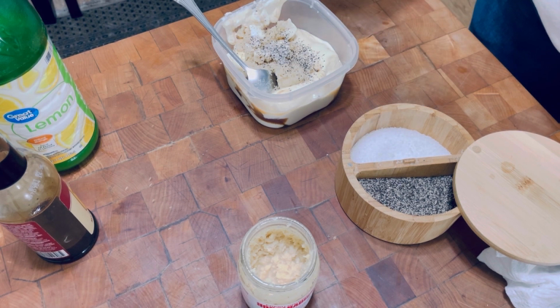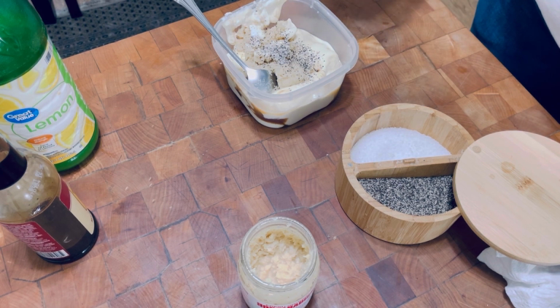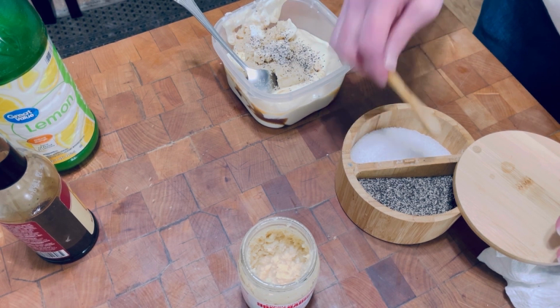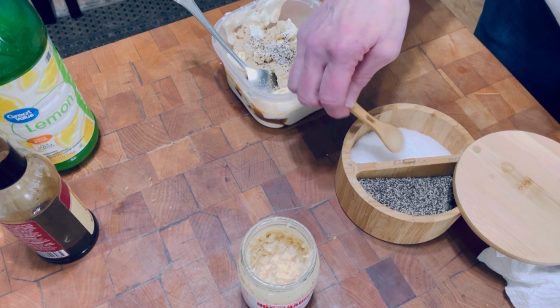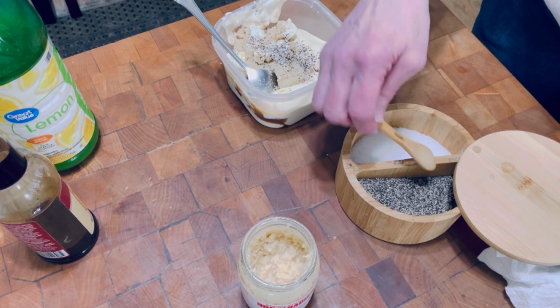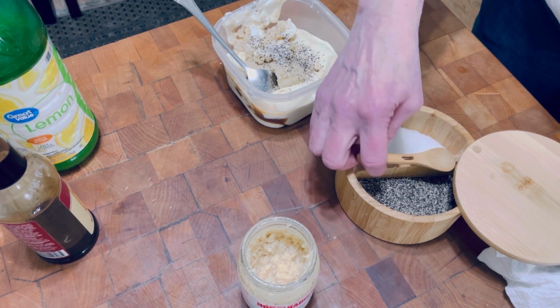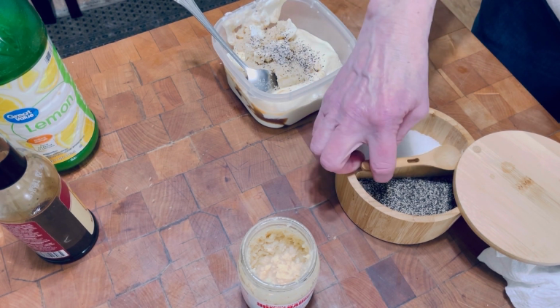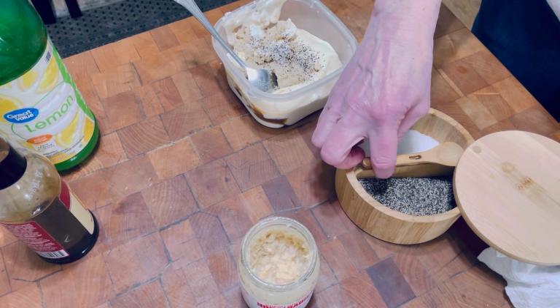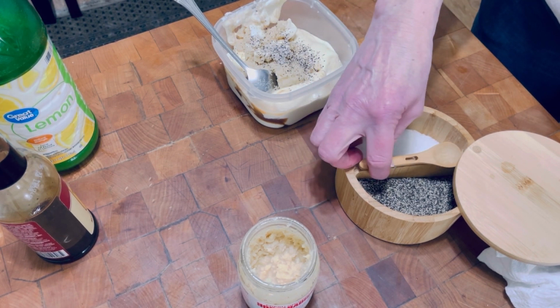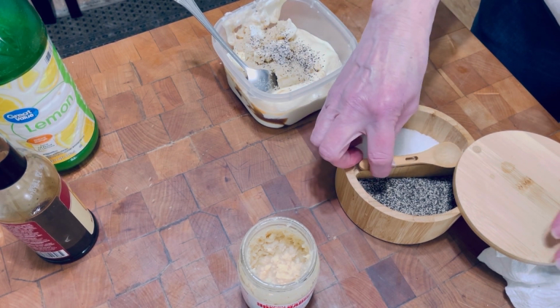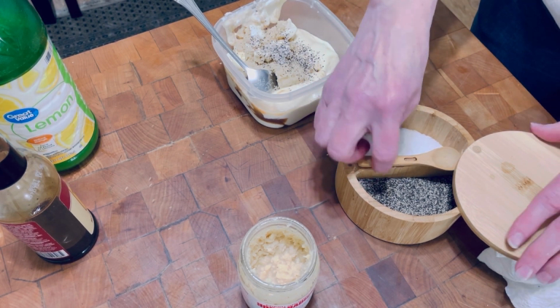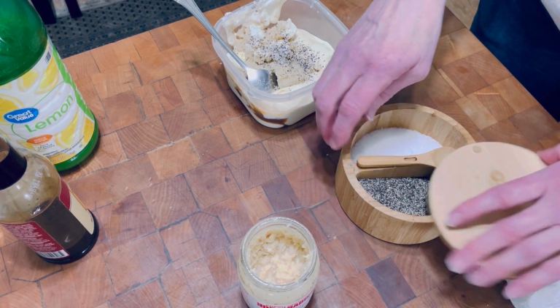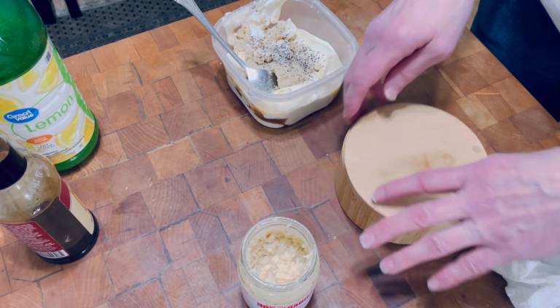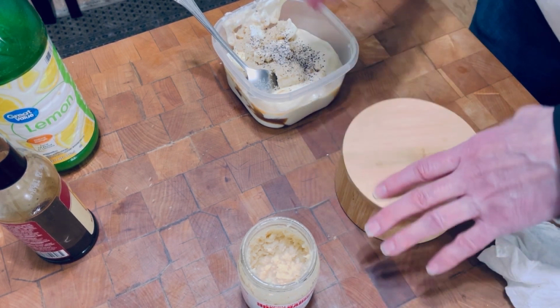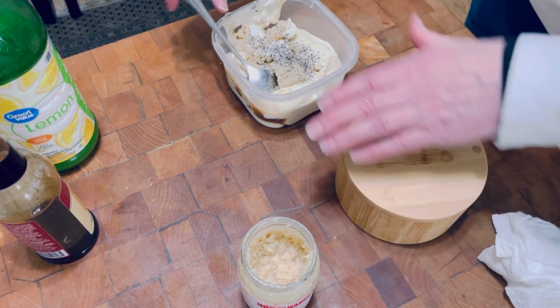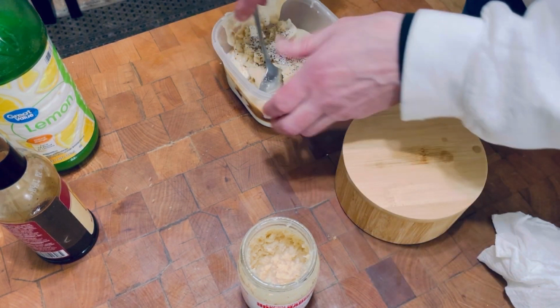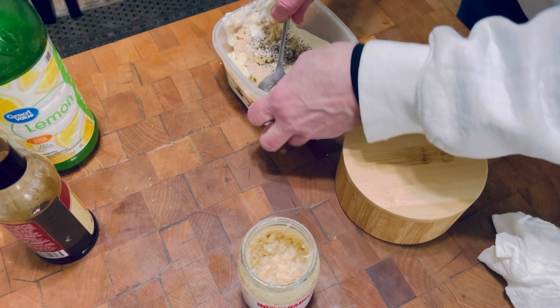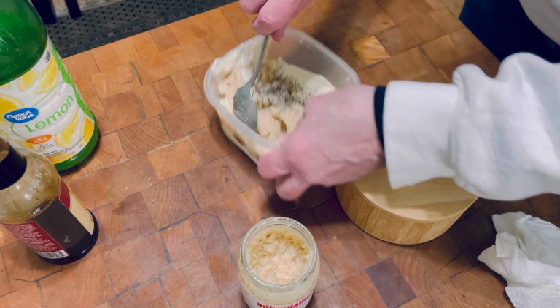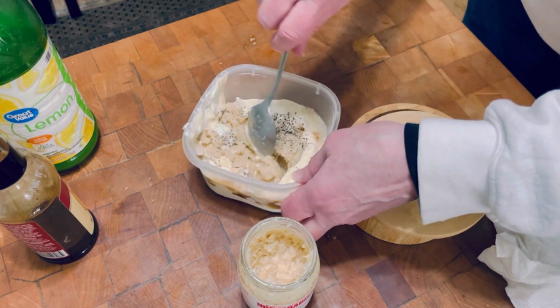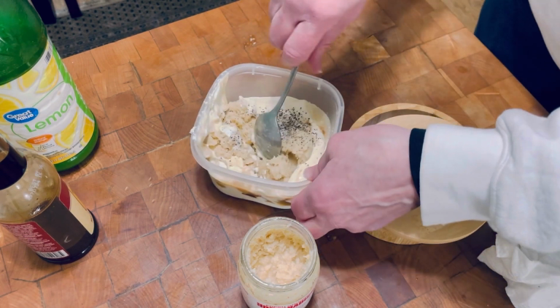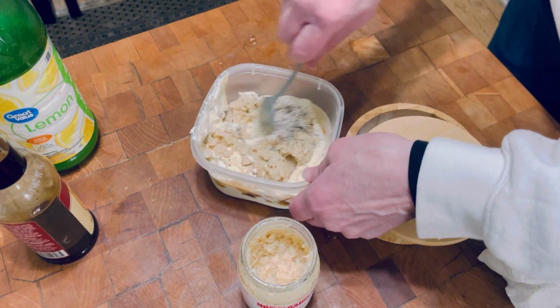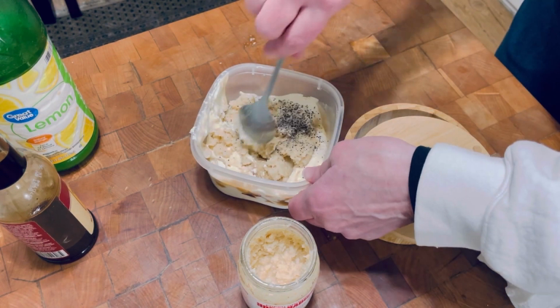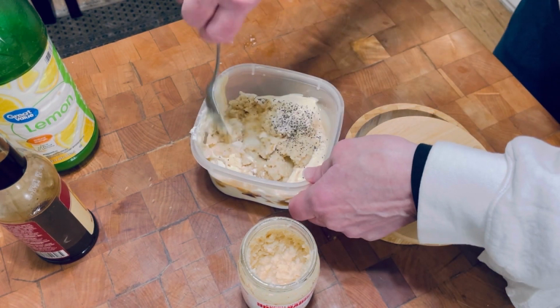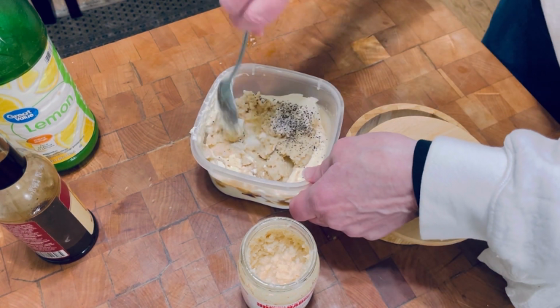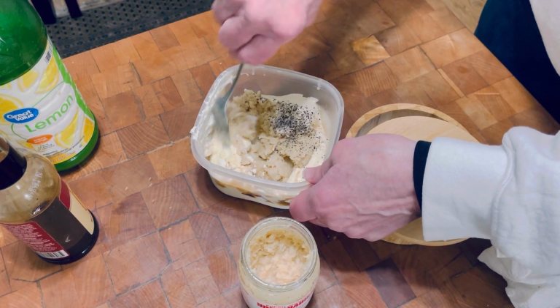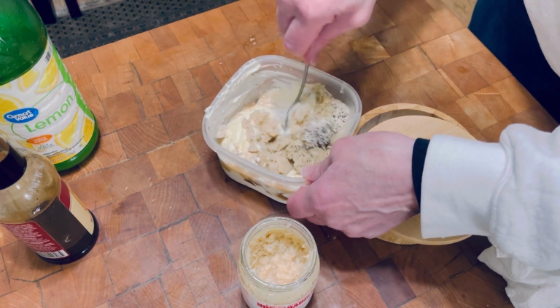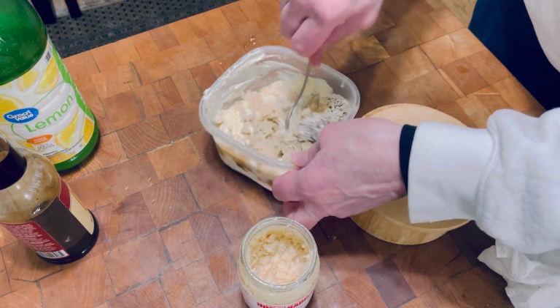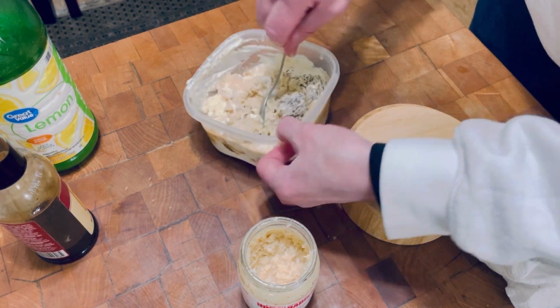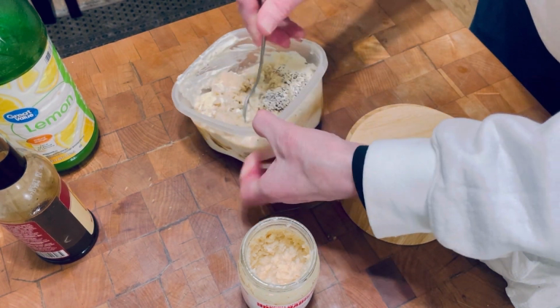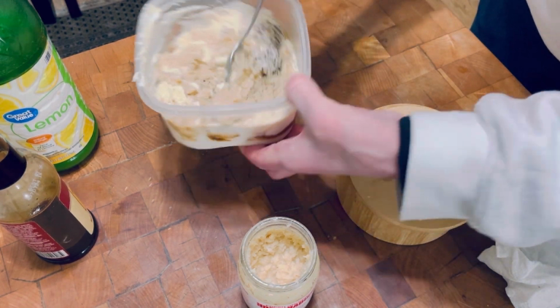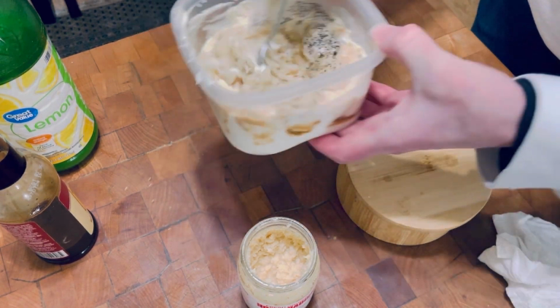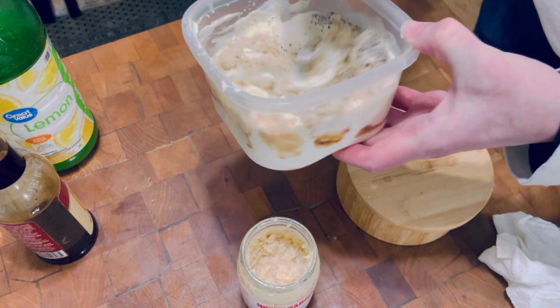Just a pinch of salt and pepper, and that is it. That is my horseradish sauce.